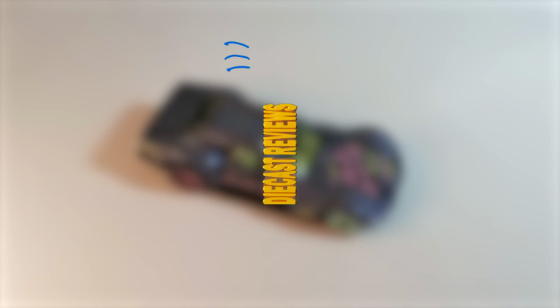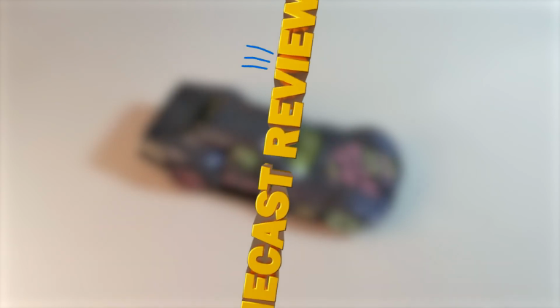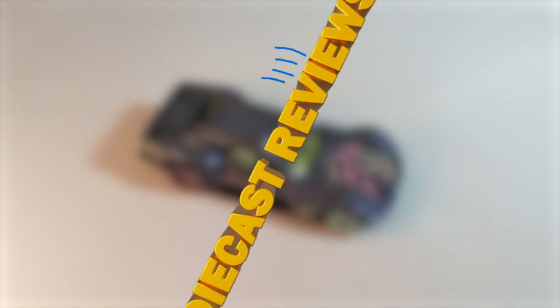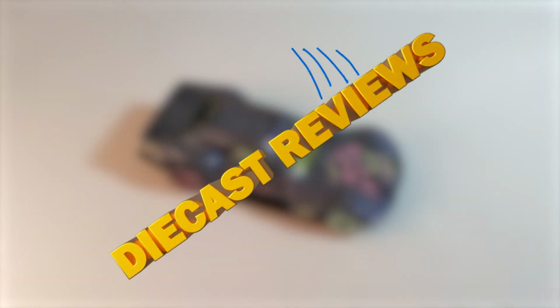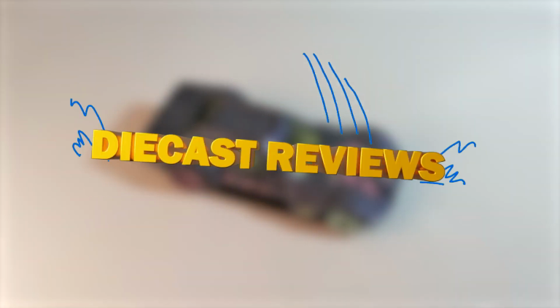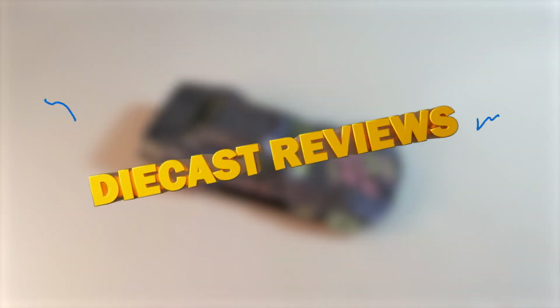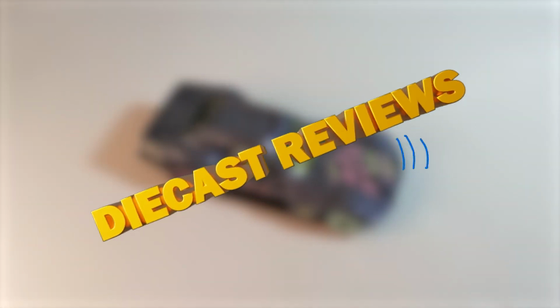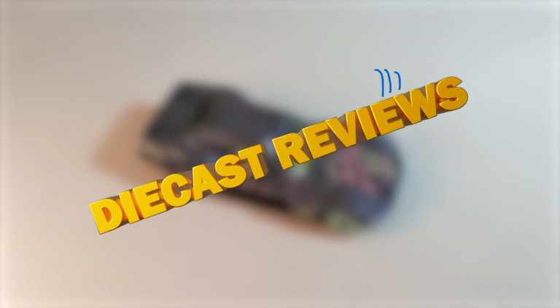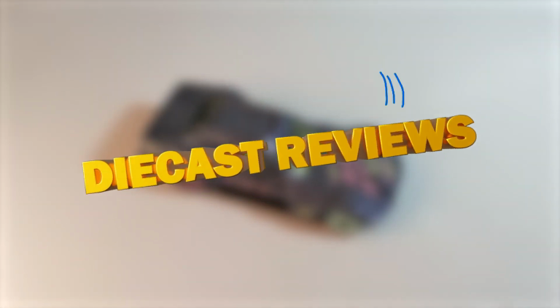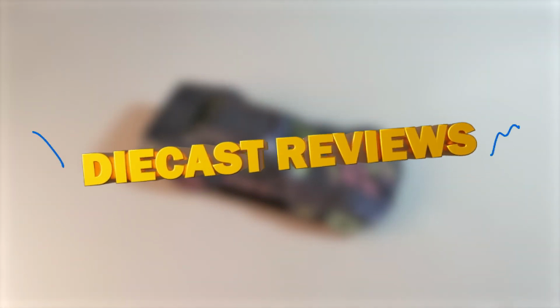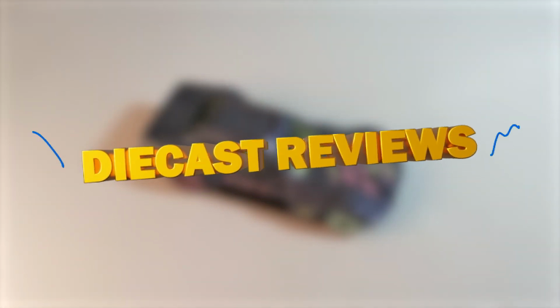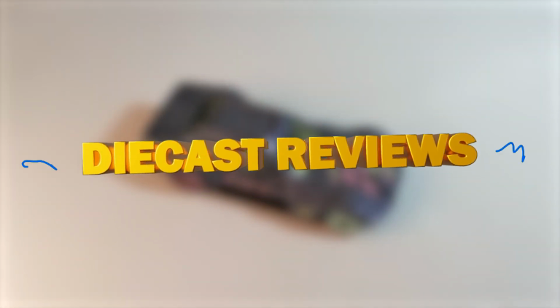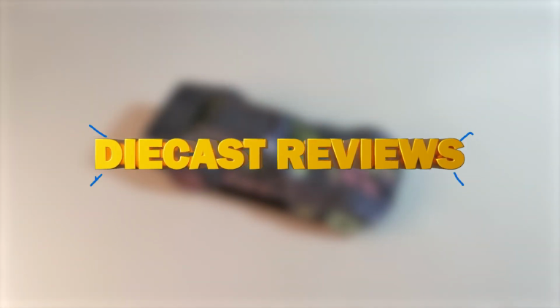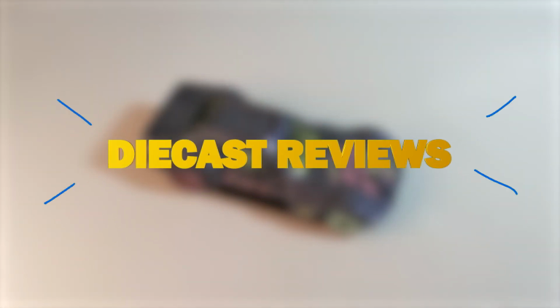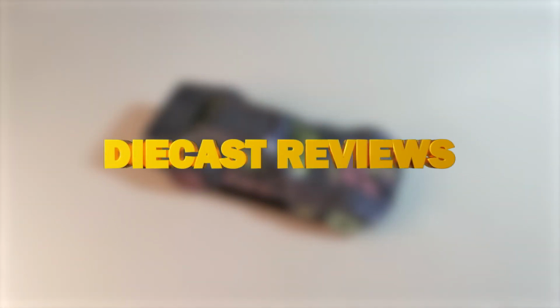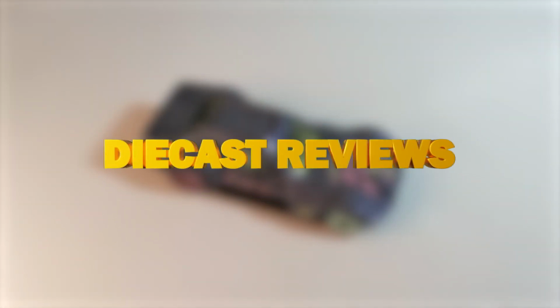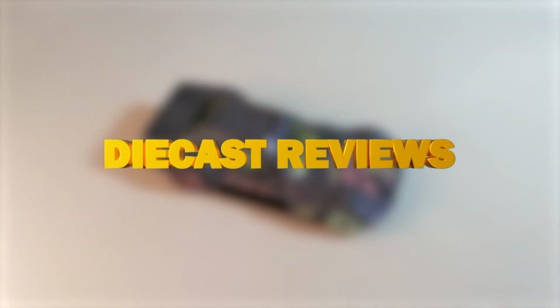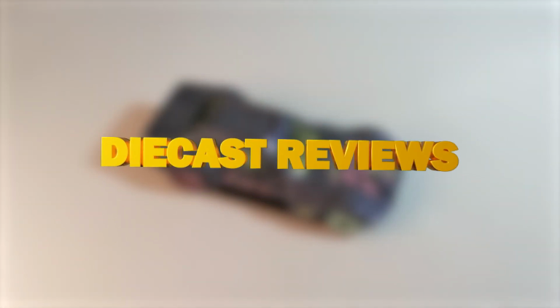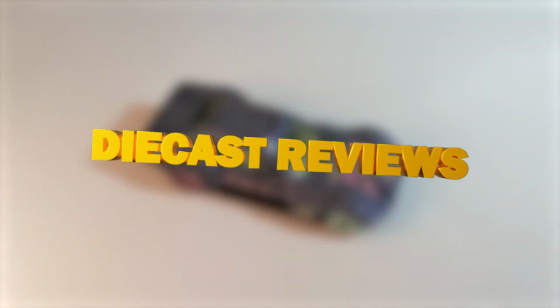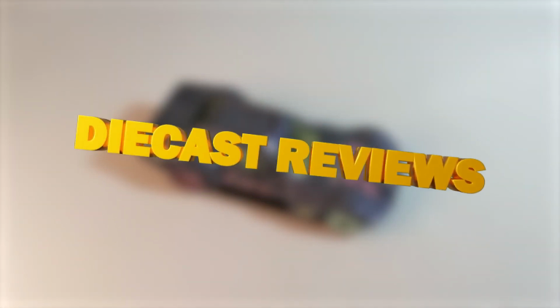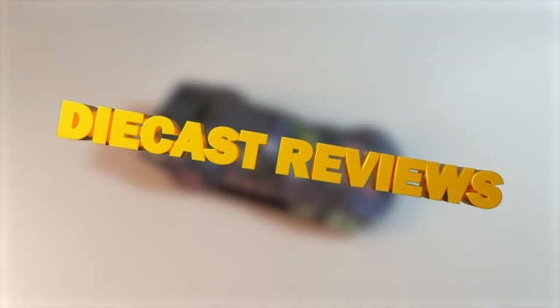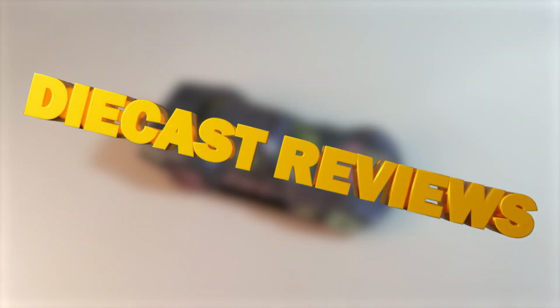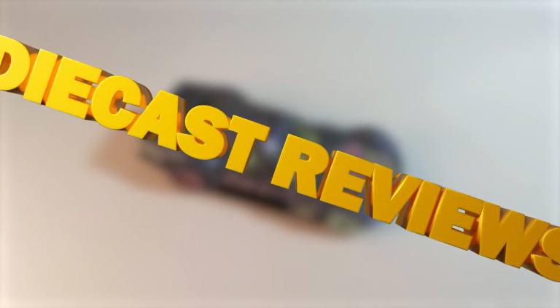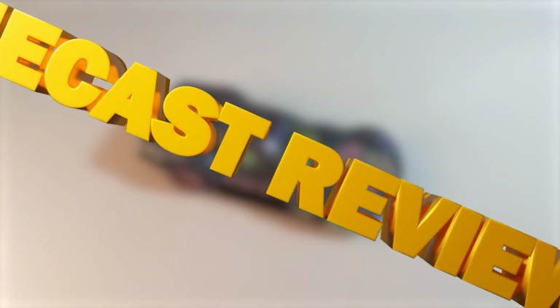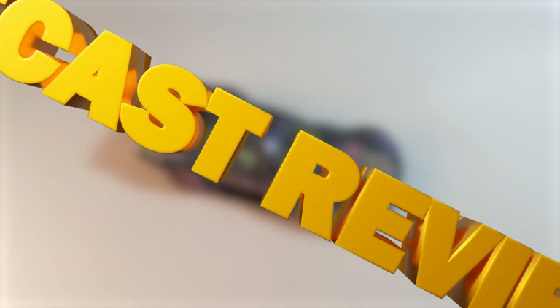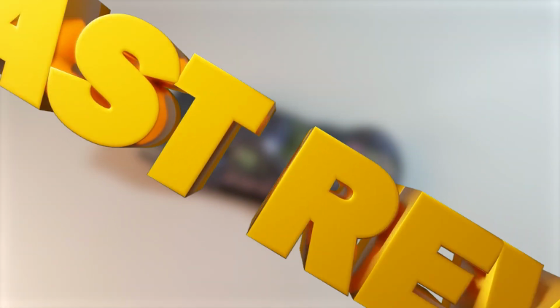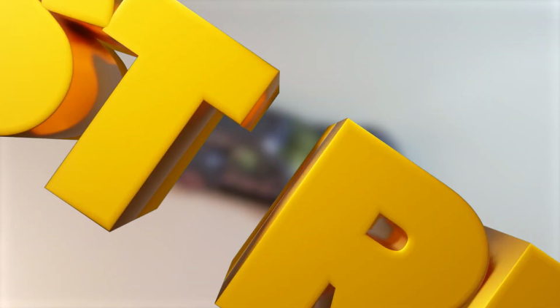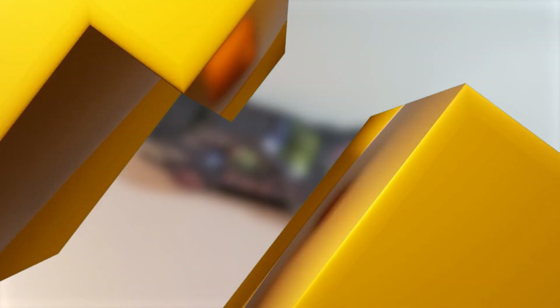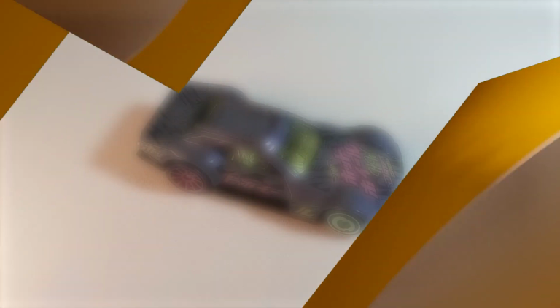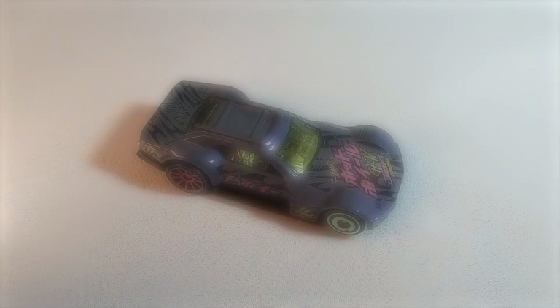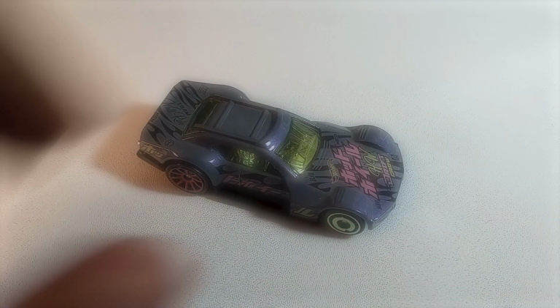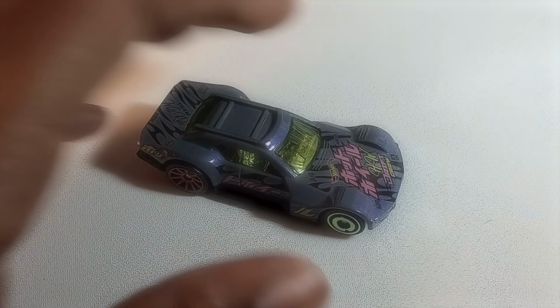What's up, Faith family? Jarvis Godin of Wardros YT here, and welcome back to another Diecast Review.